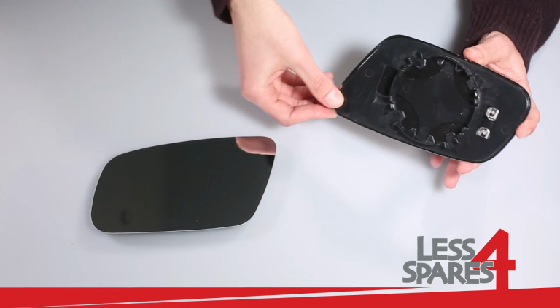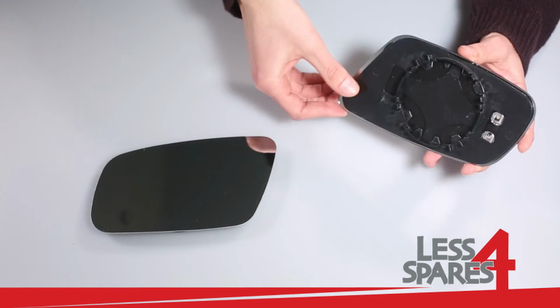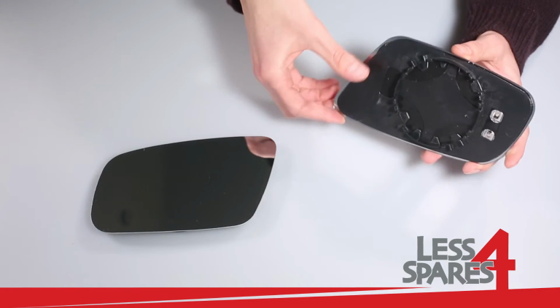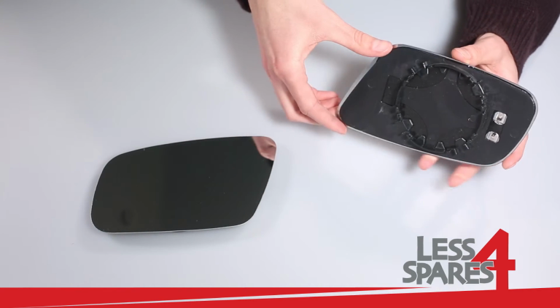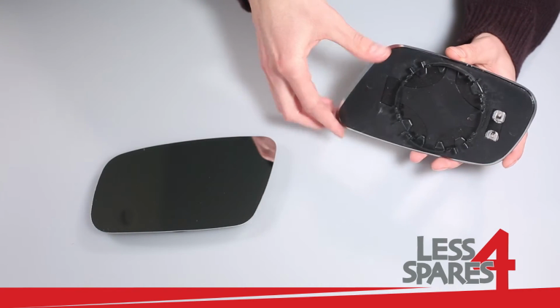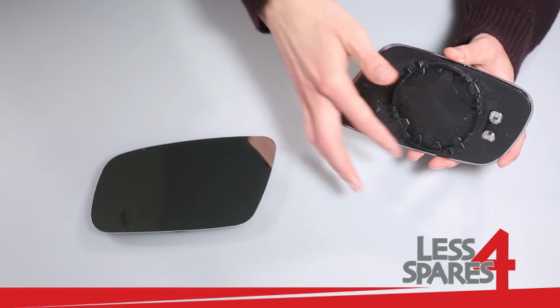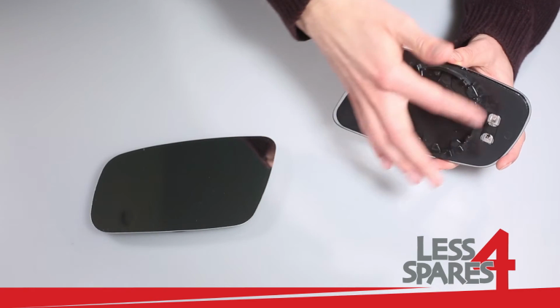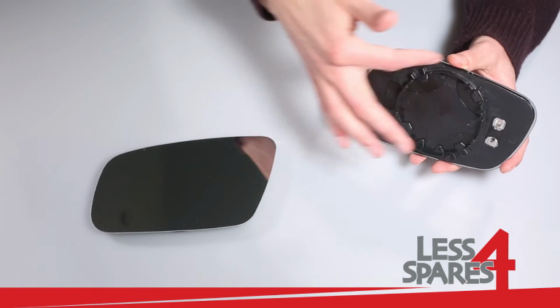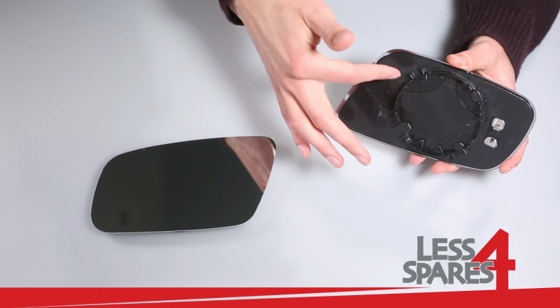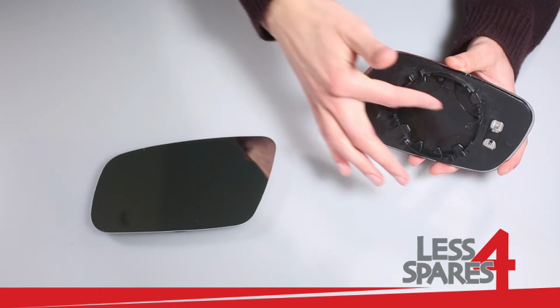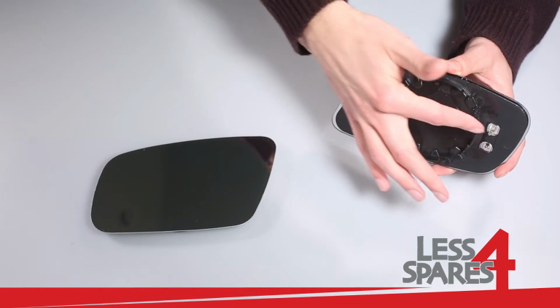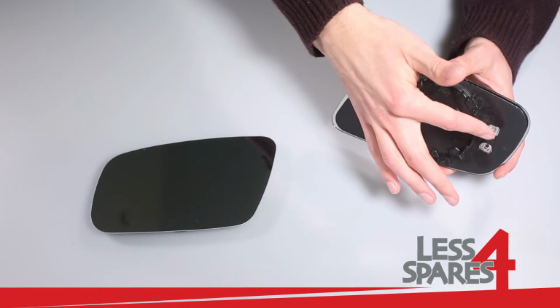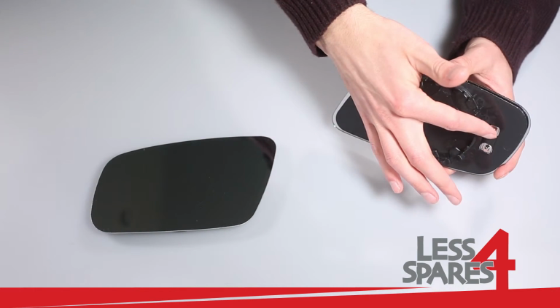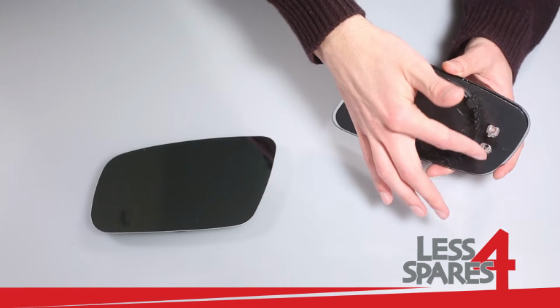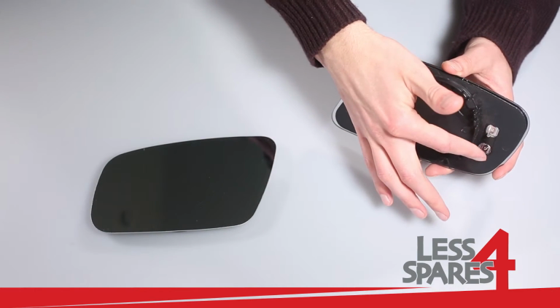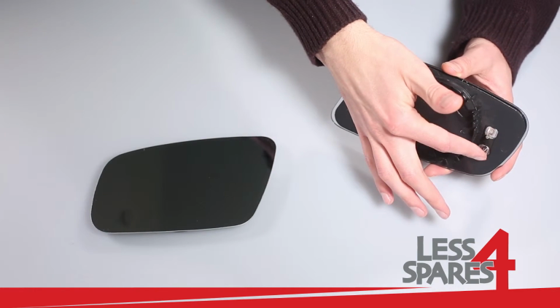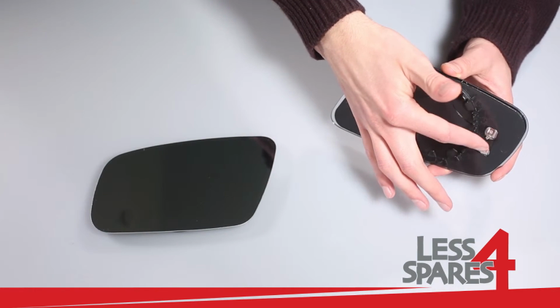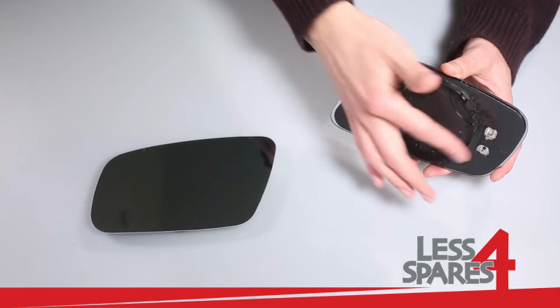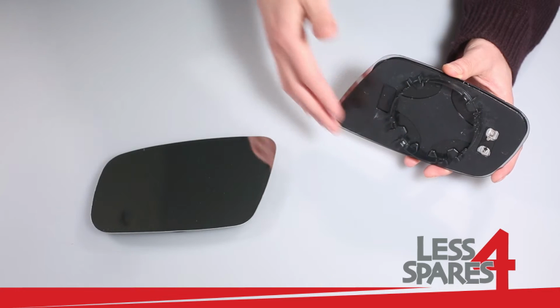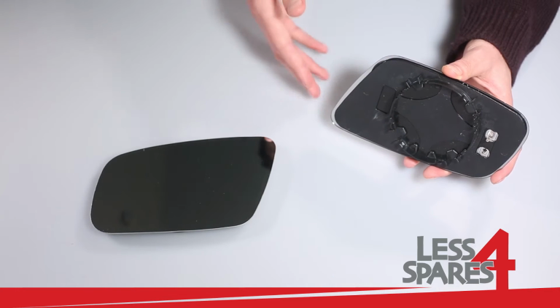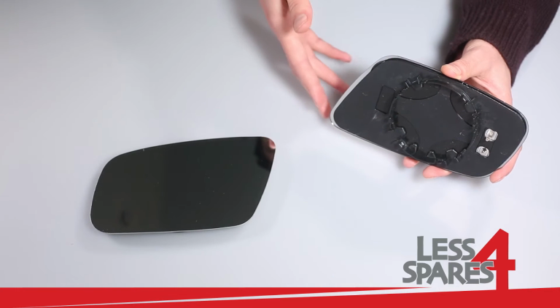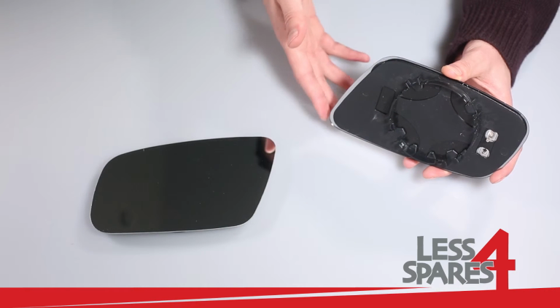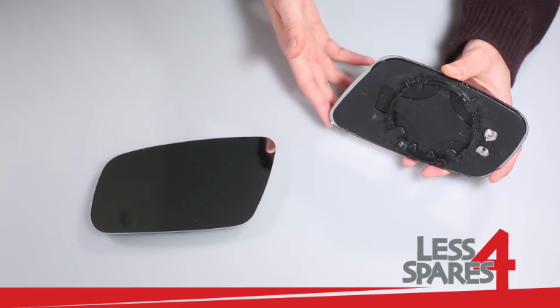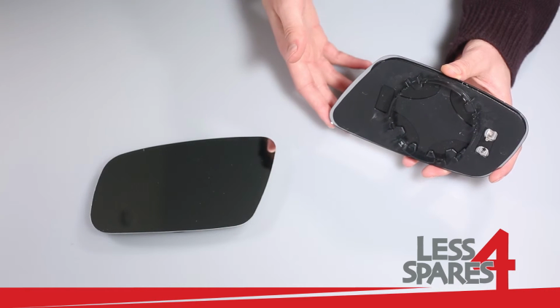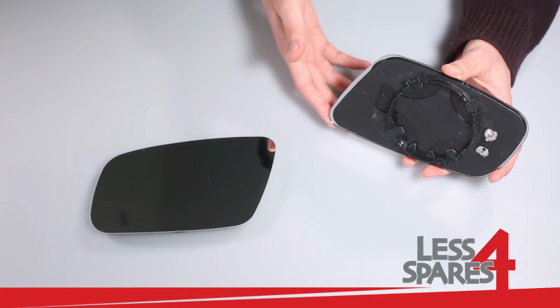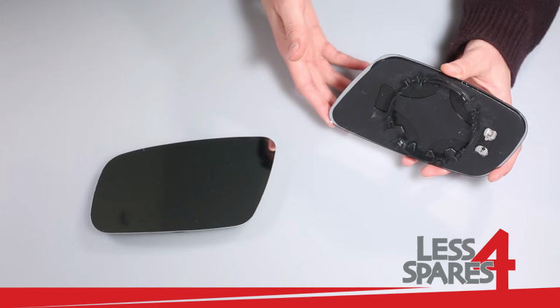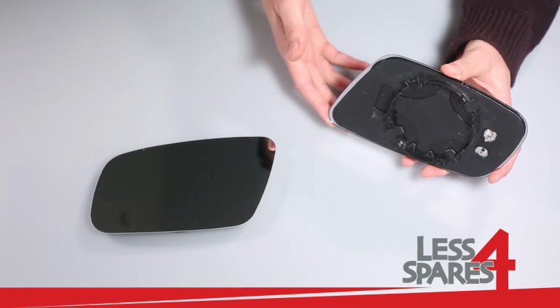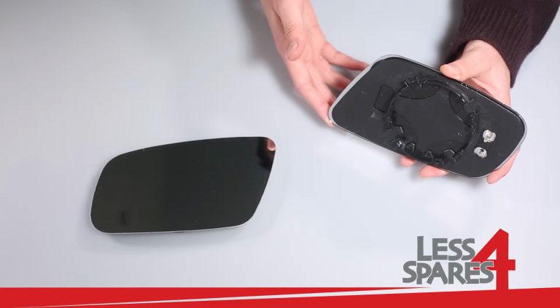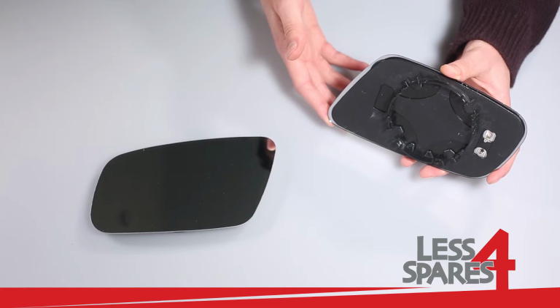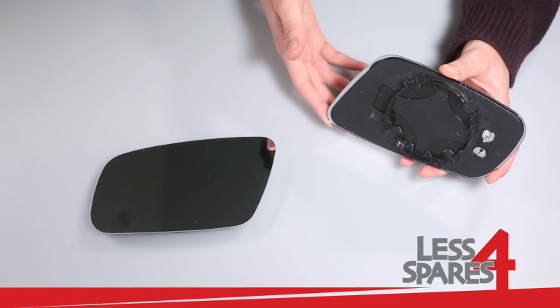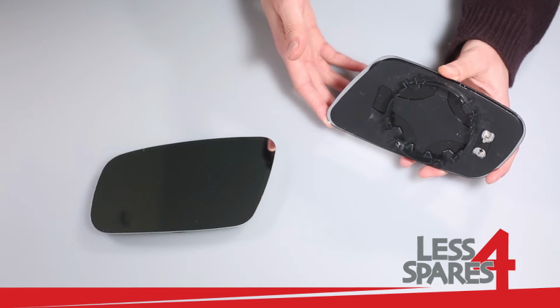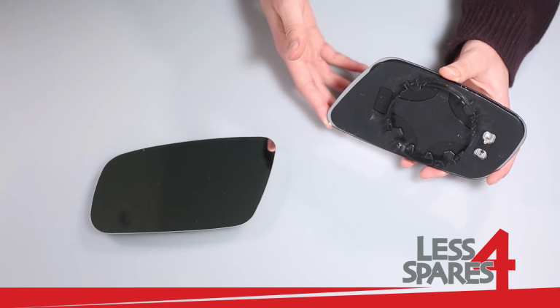The mirror has a plastic plate with two heating terminals on the back. All you need to do is connect wires to terminals.